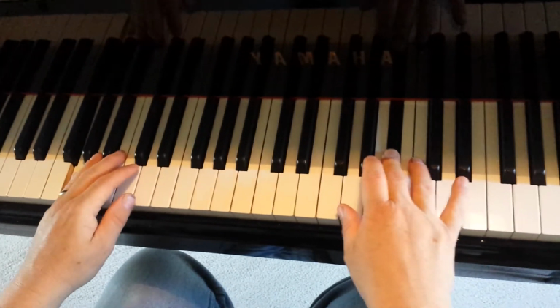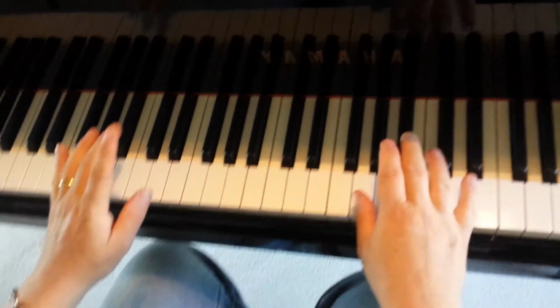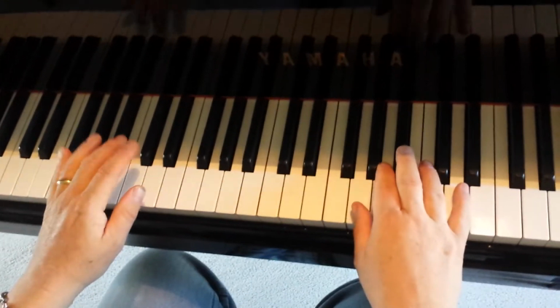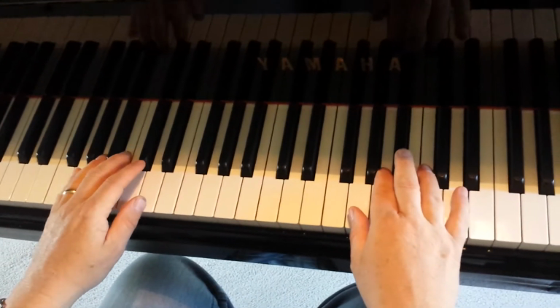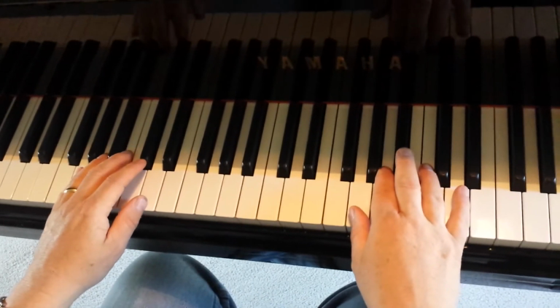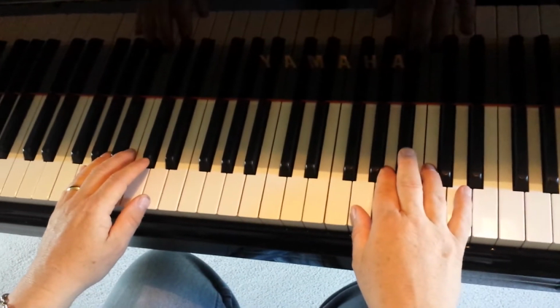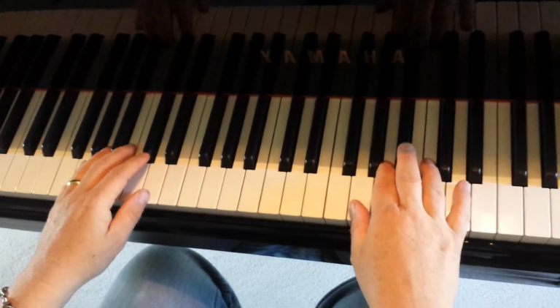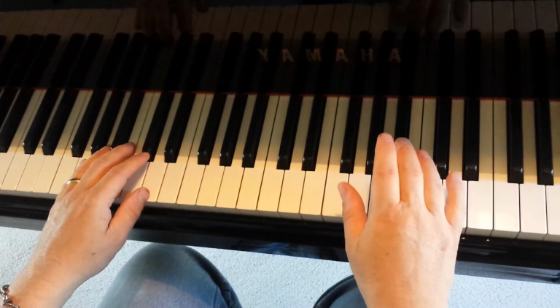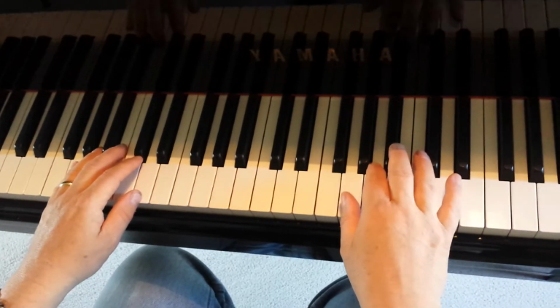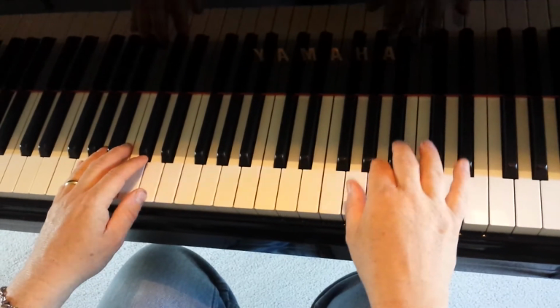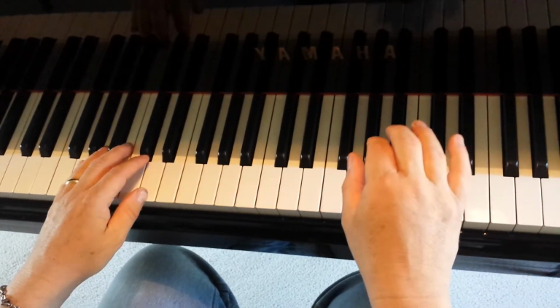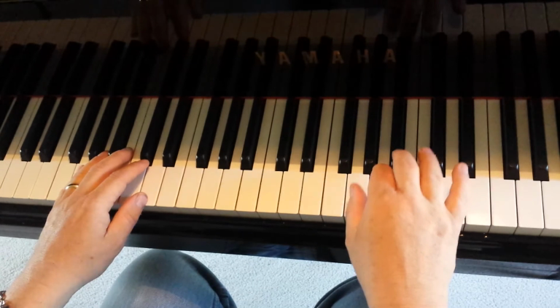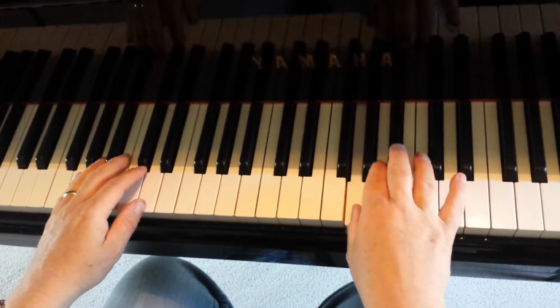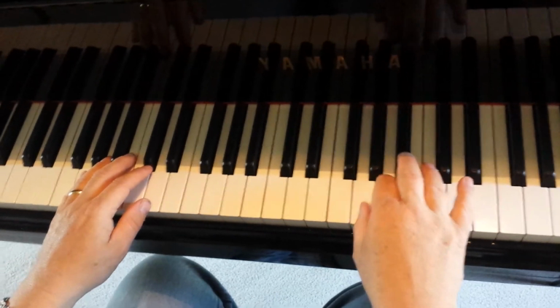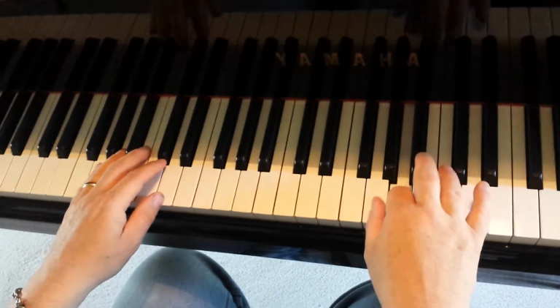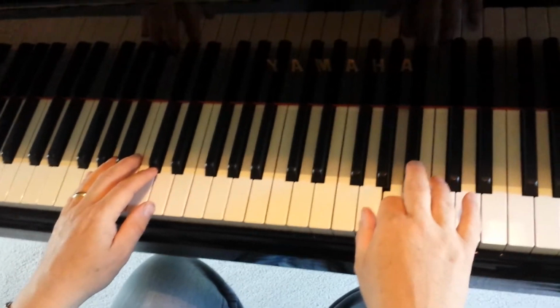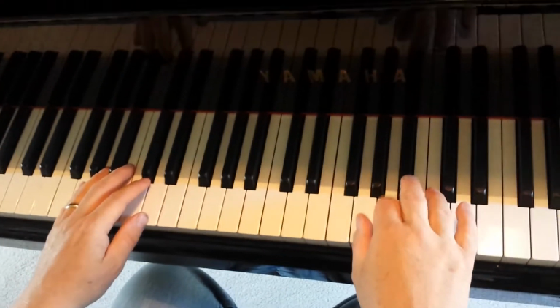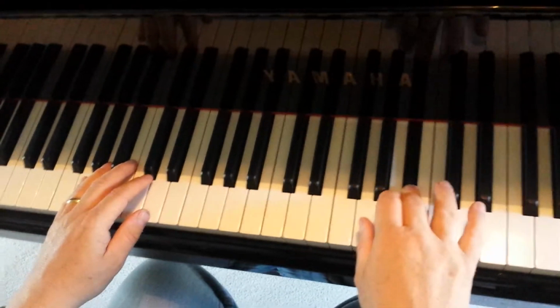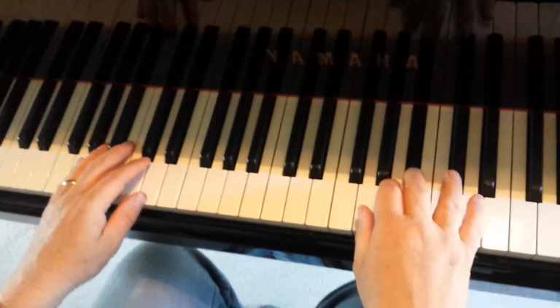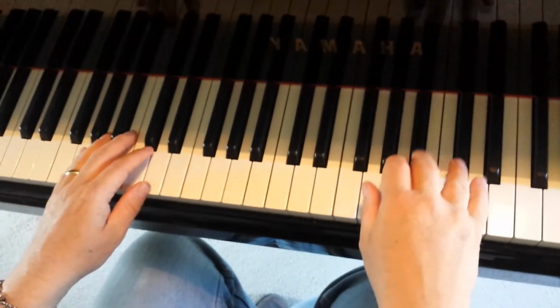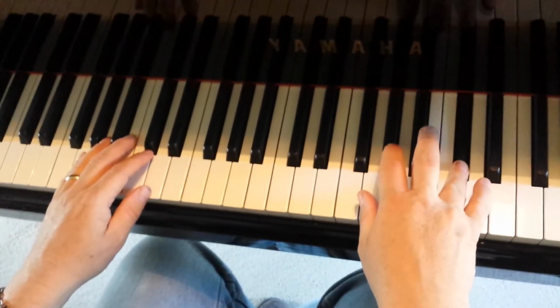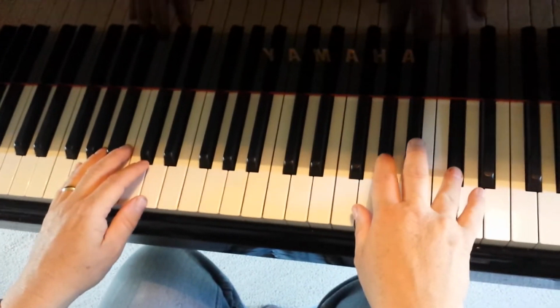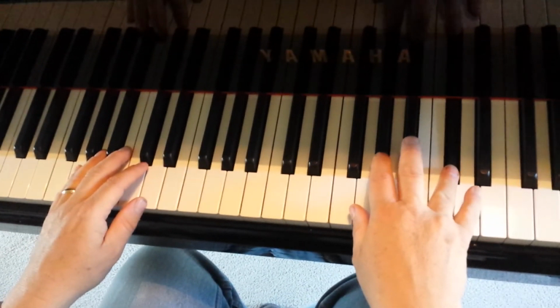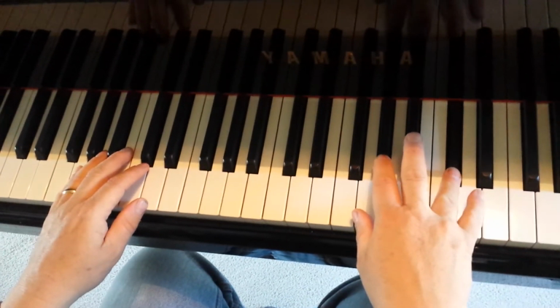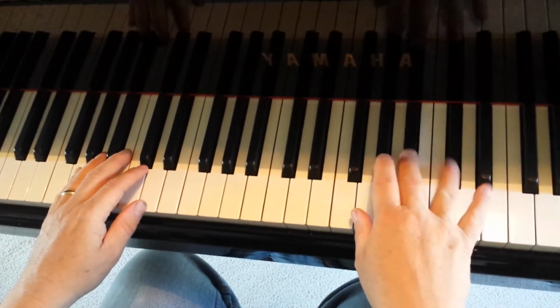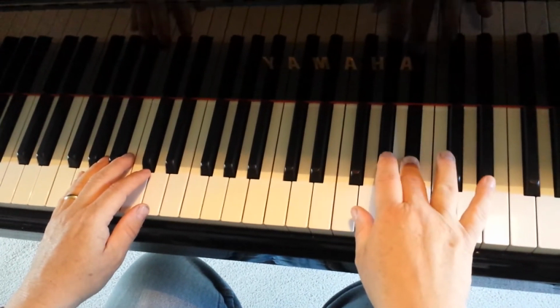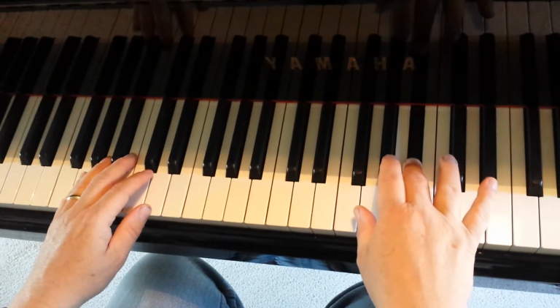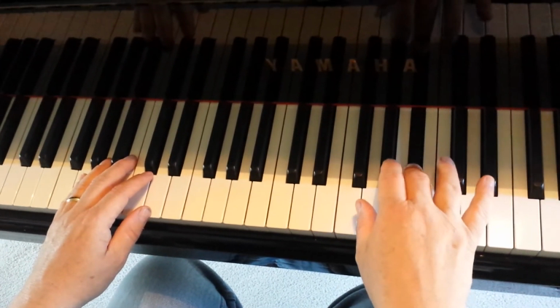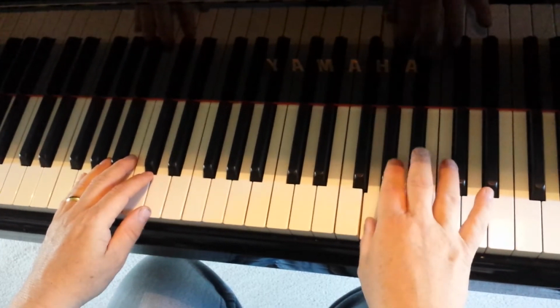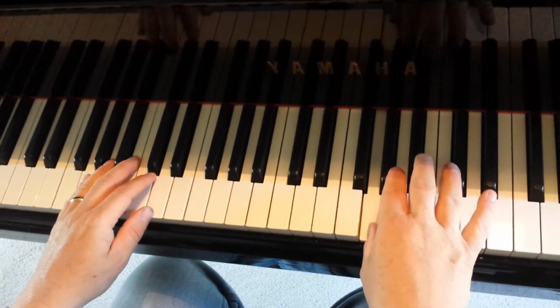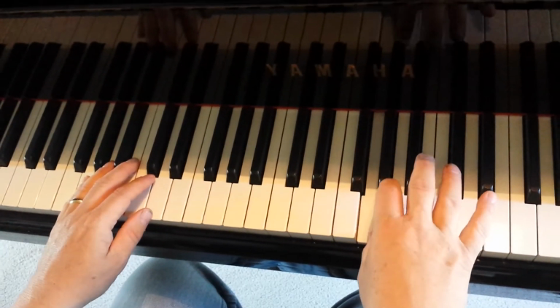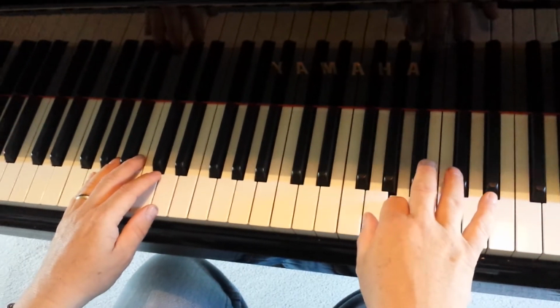Then the next one changes. It goes G, A, B-flat, C-sharp, B-flat, G, A.